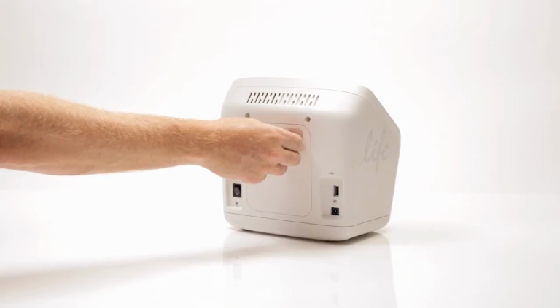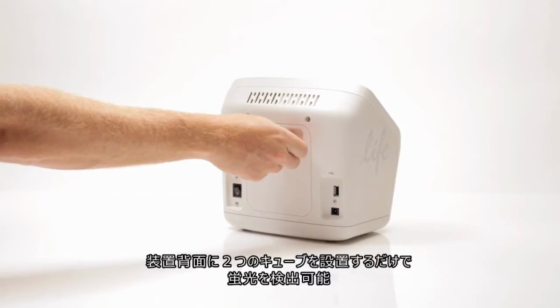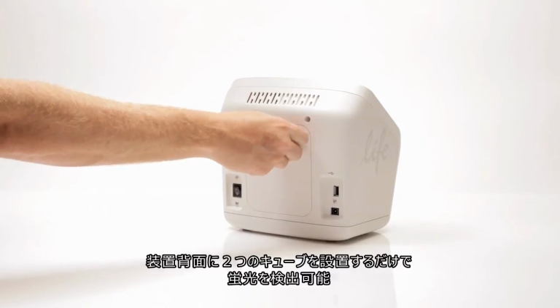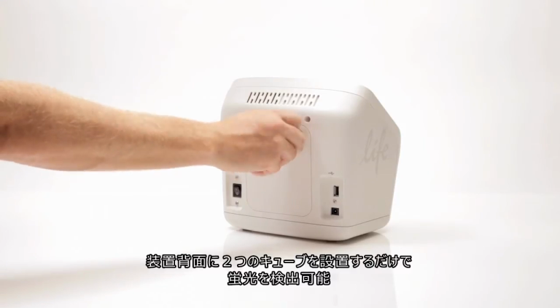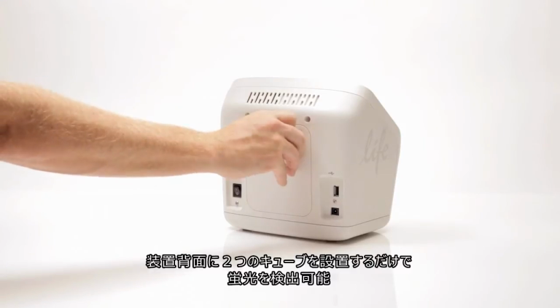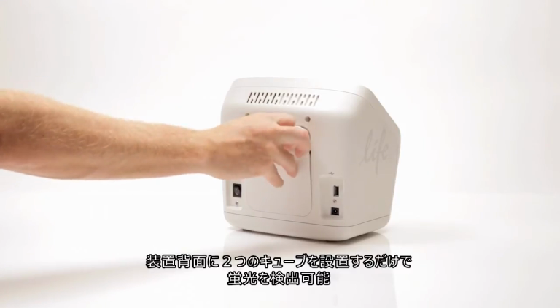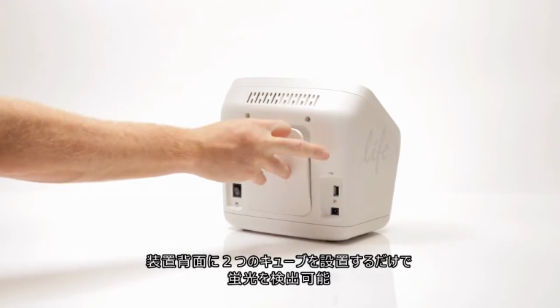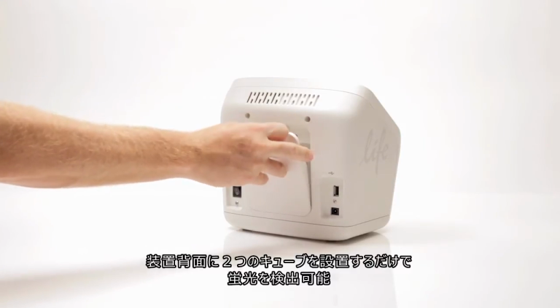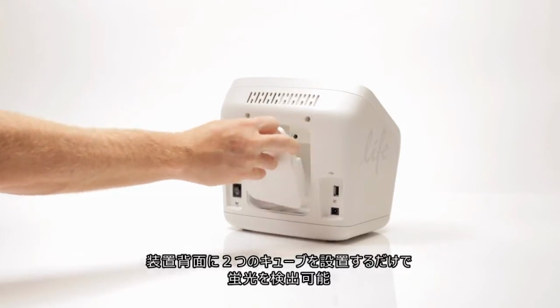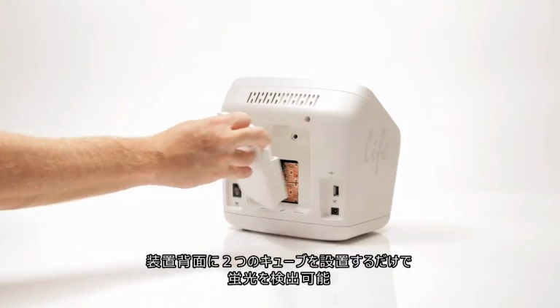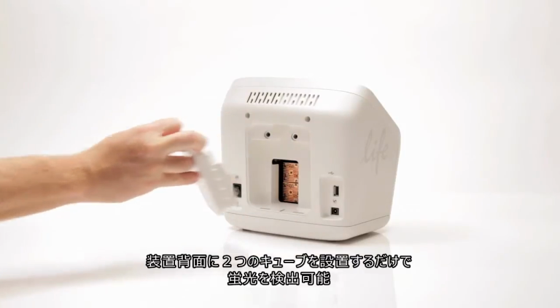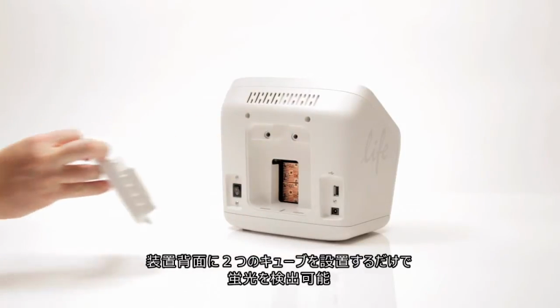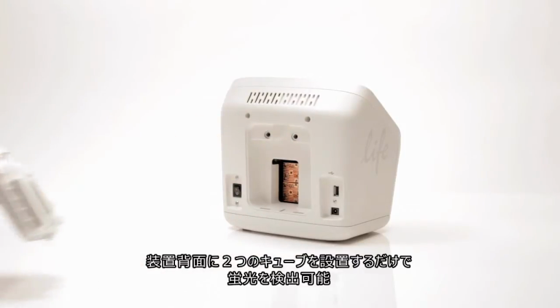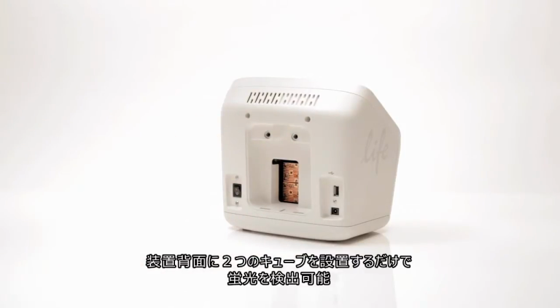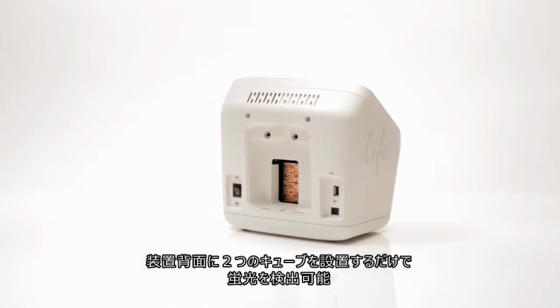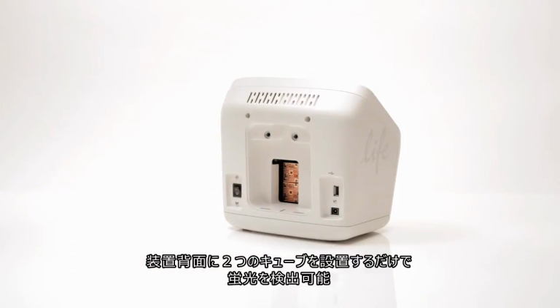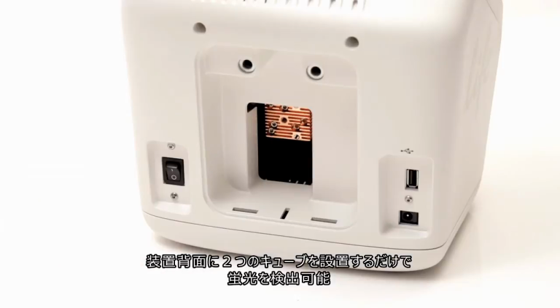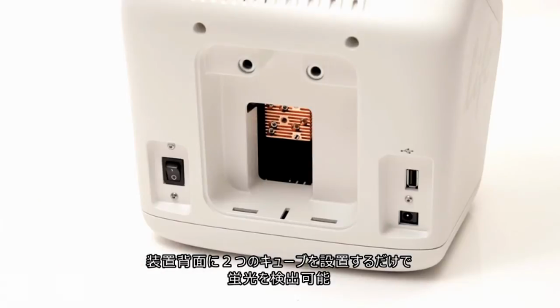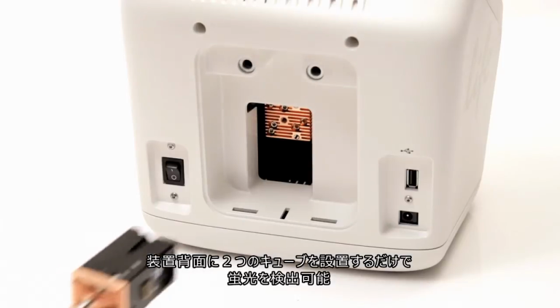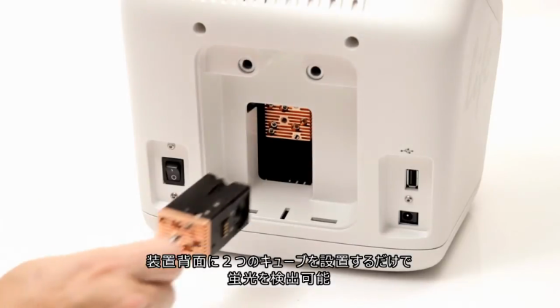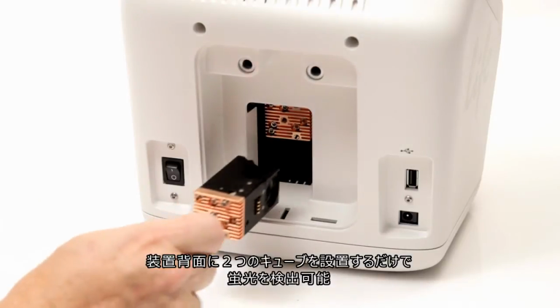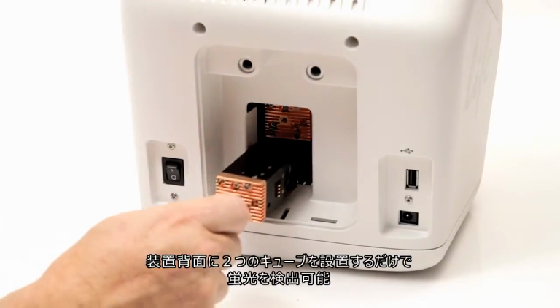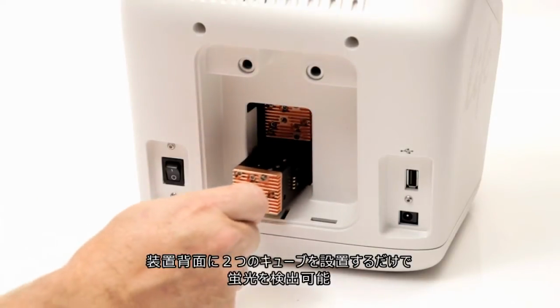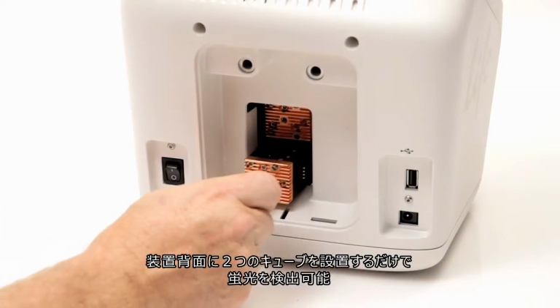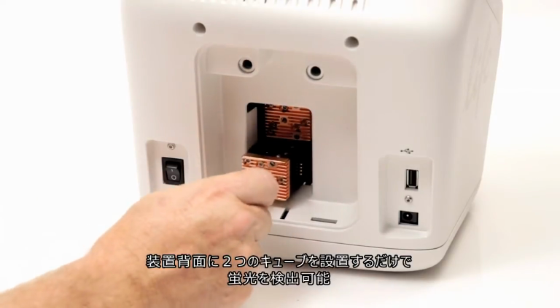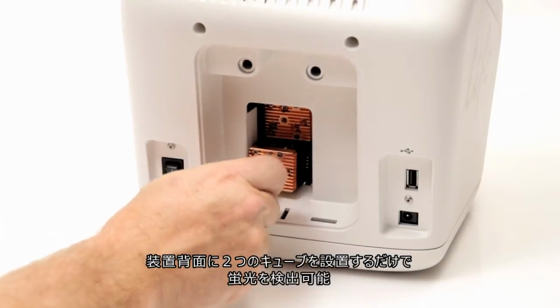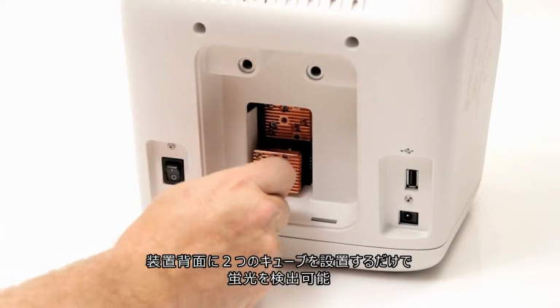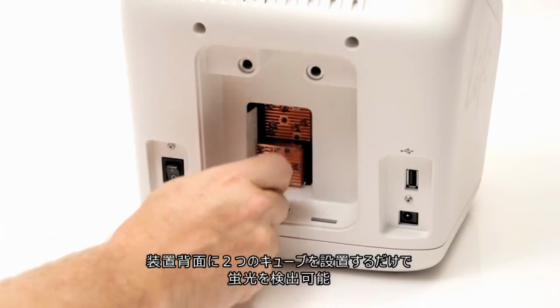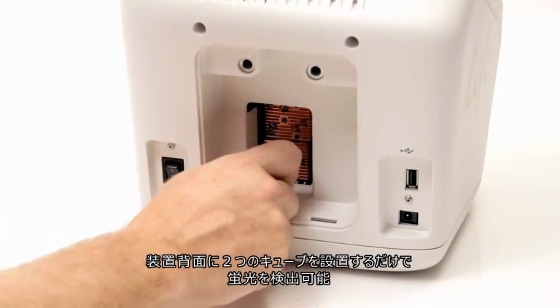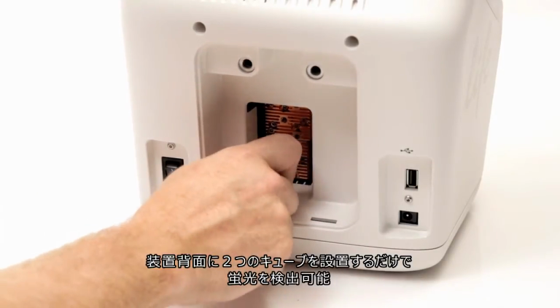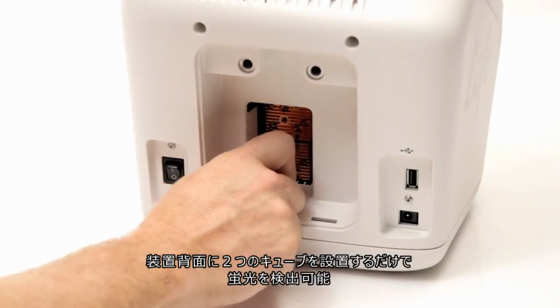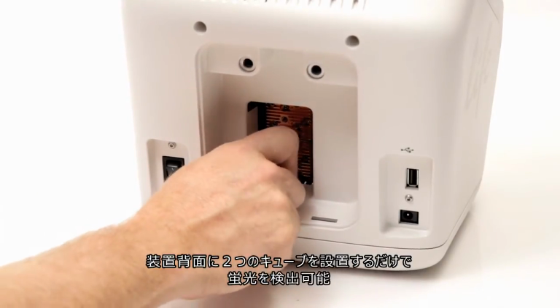Simply open up the back of the instrument, add up to two light cubes, and the Countess2 FL is ready to count fluorescent samples.